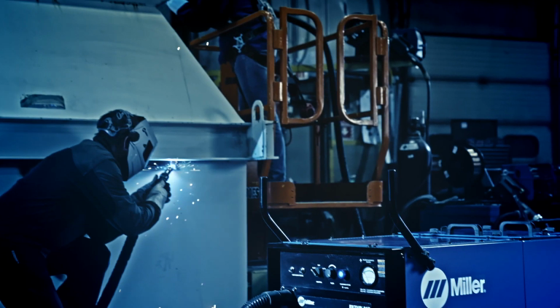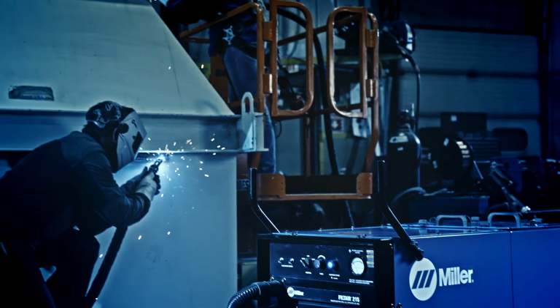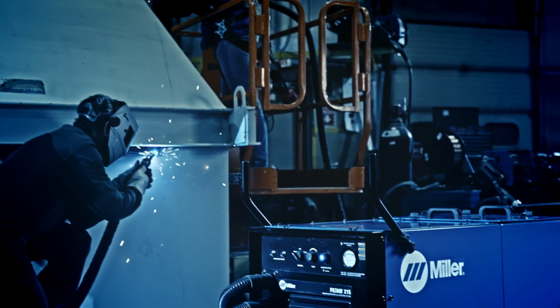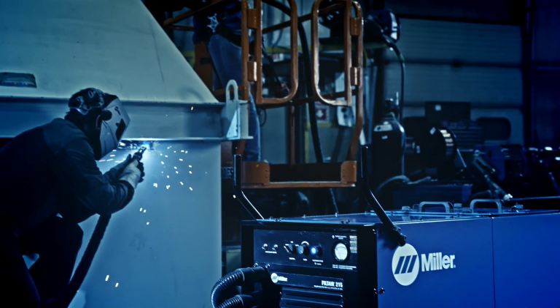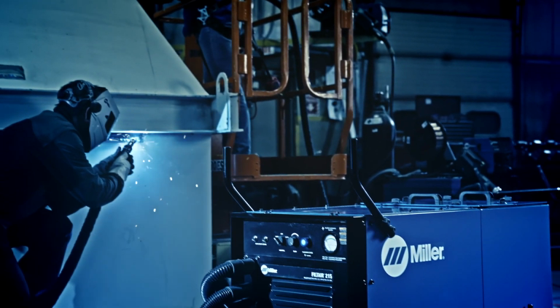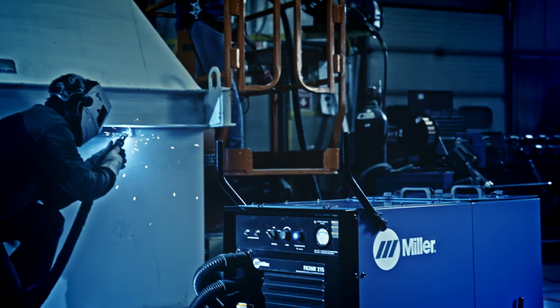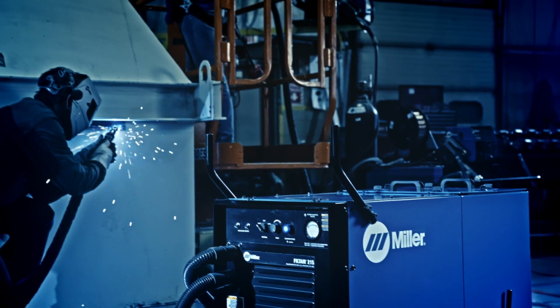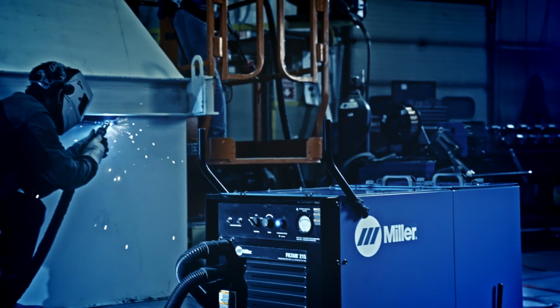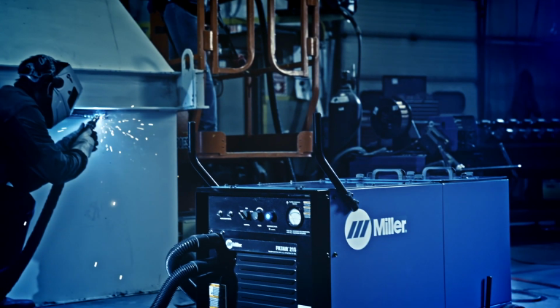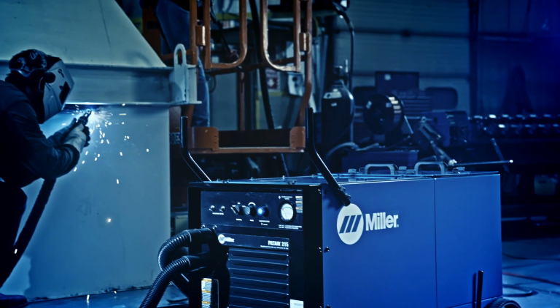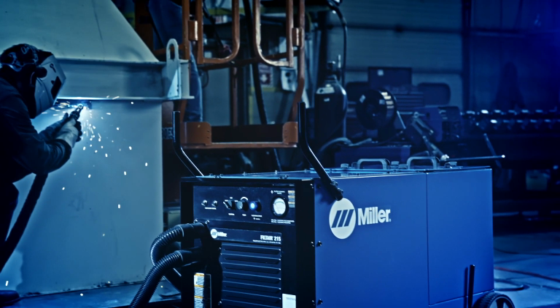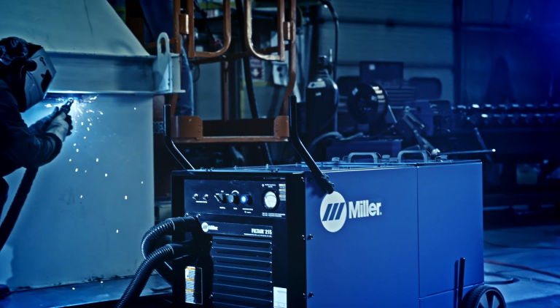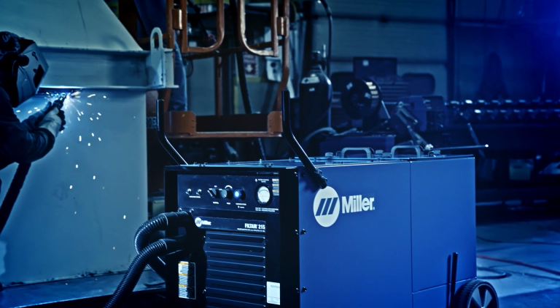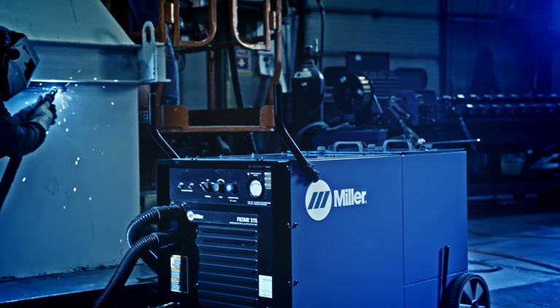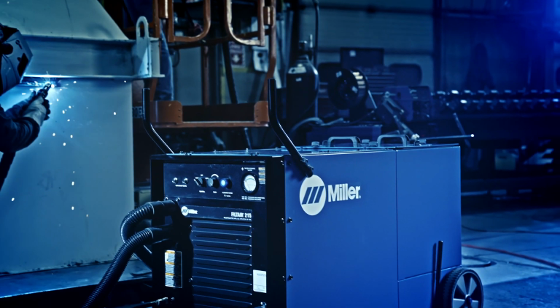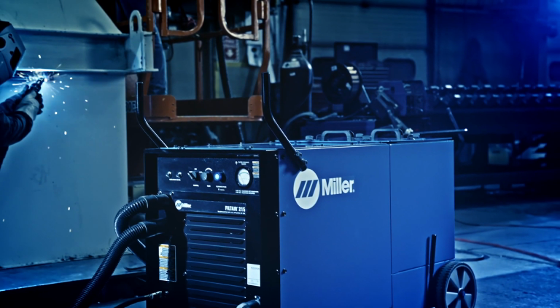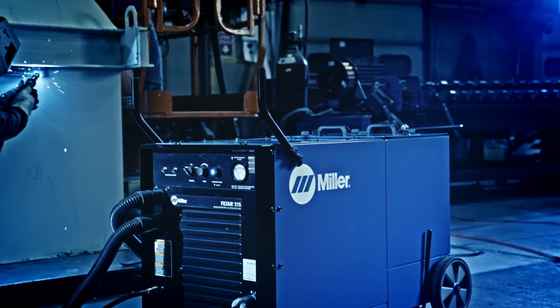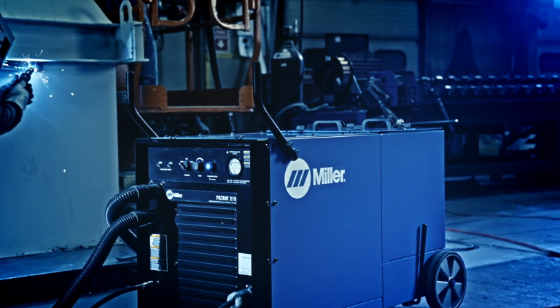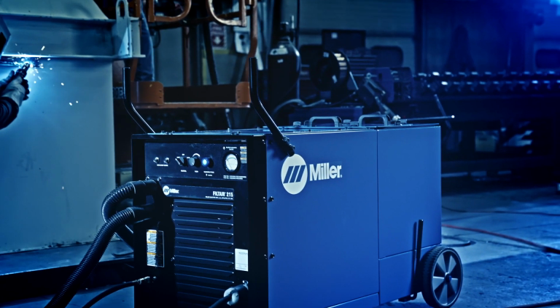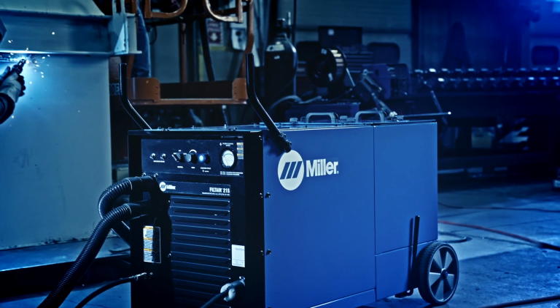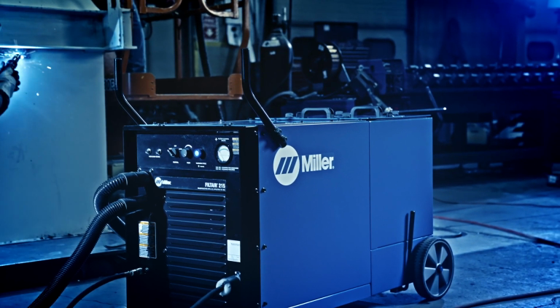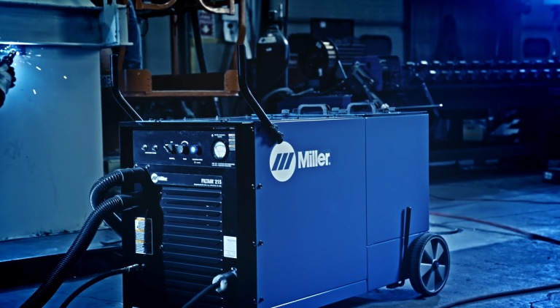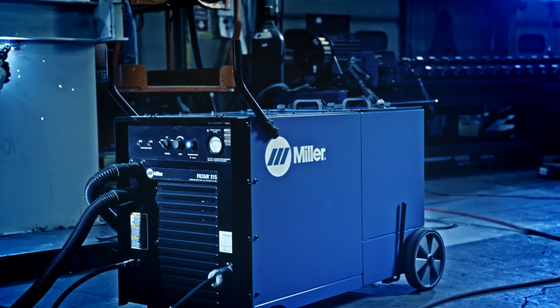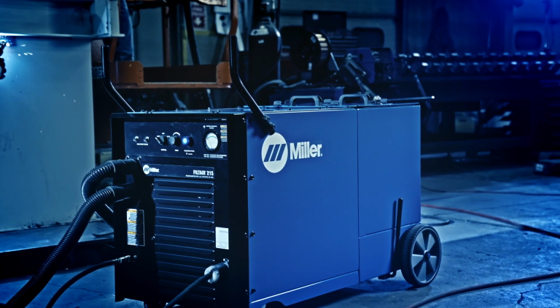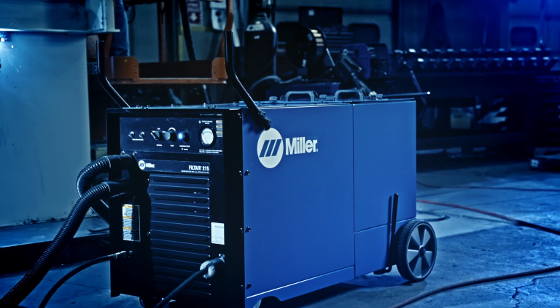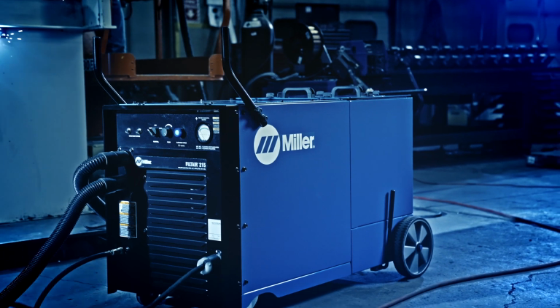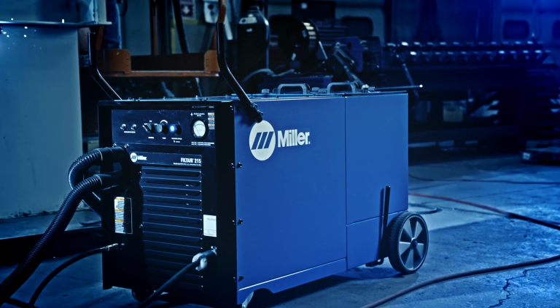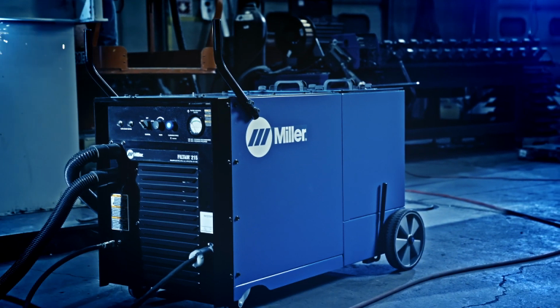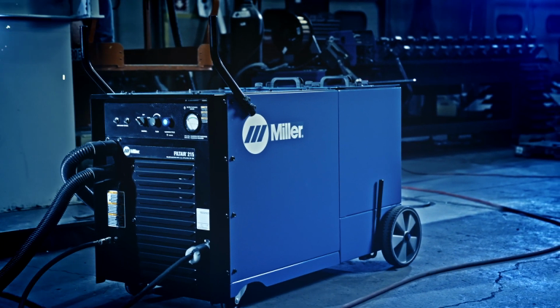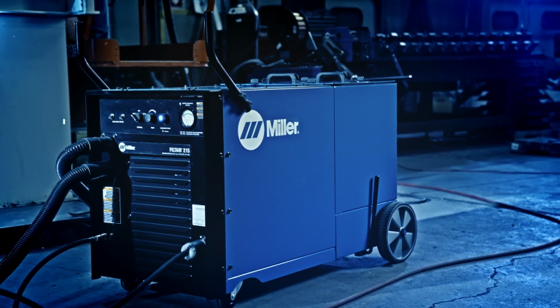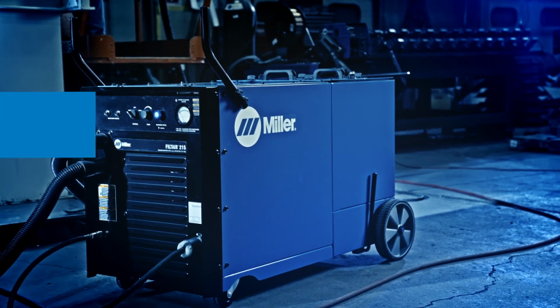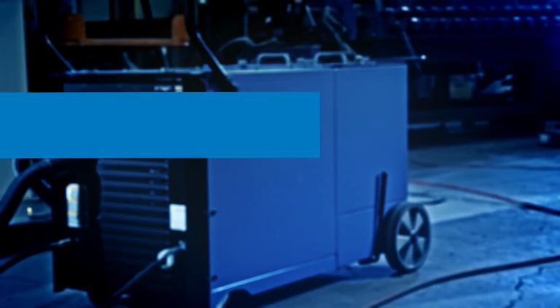The high vacuum system built for multi-tasking. Miller Filter 215.